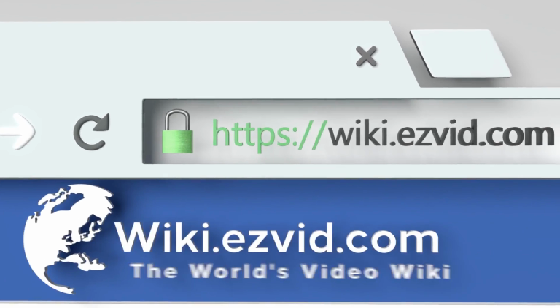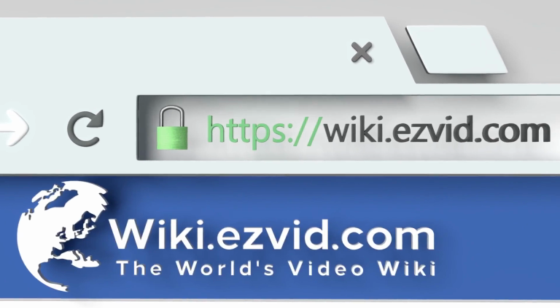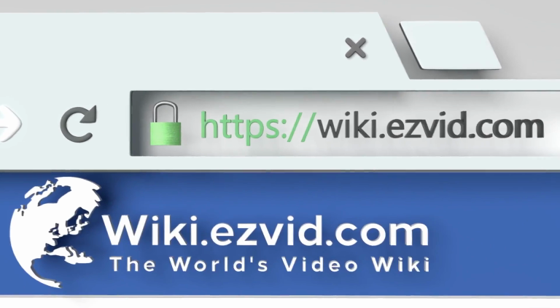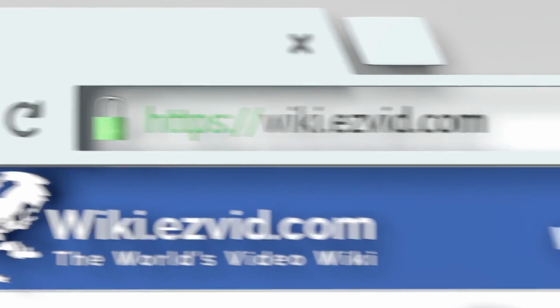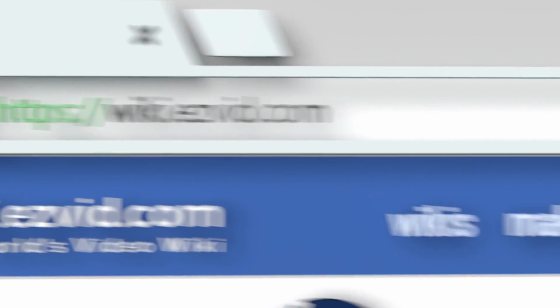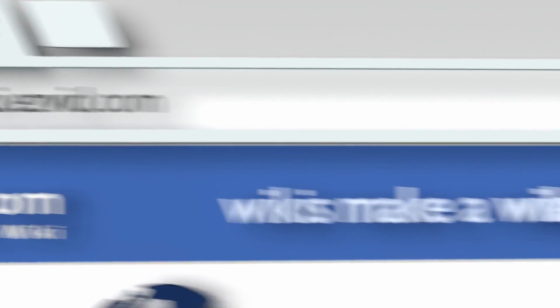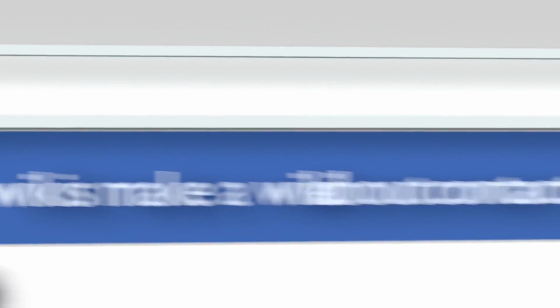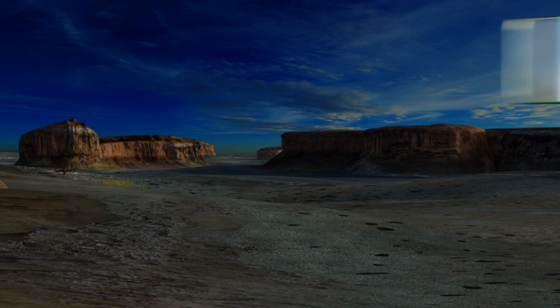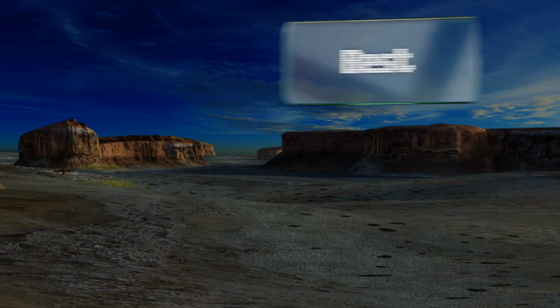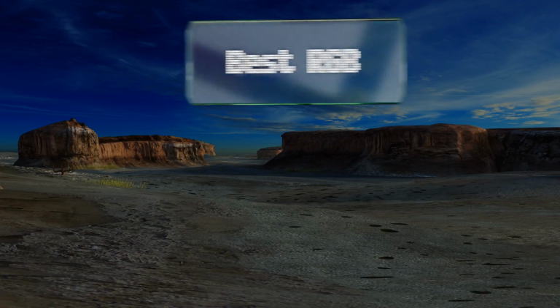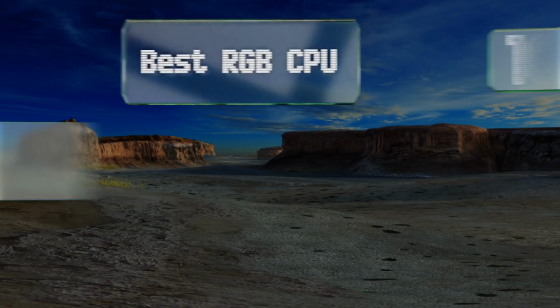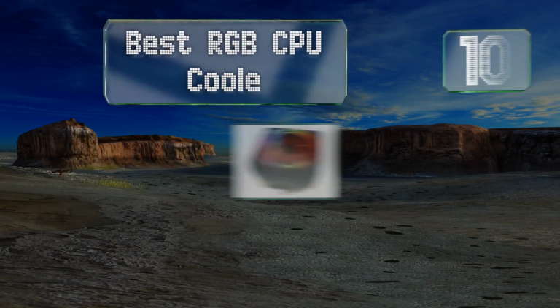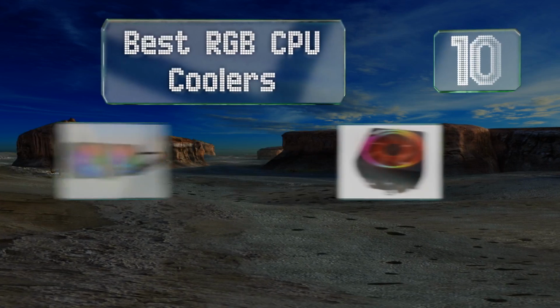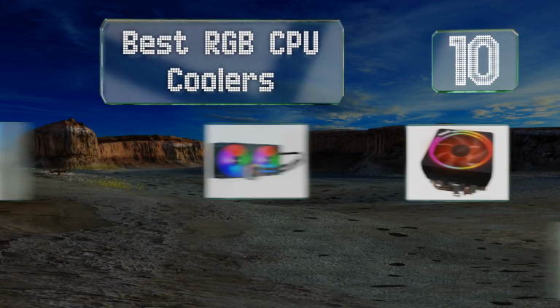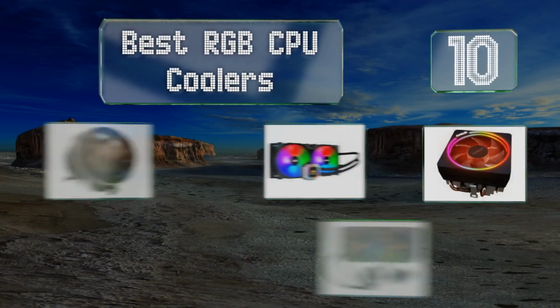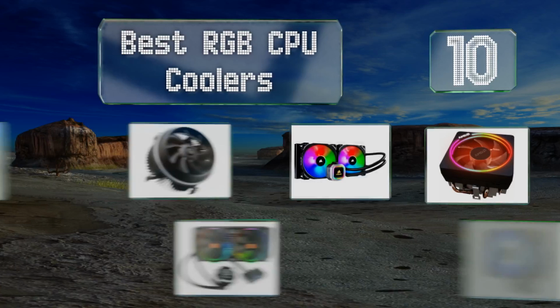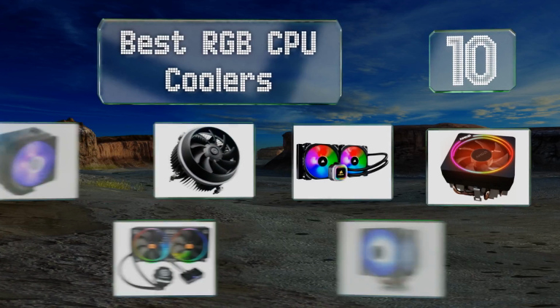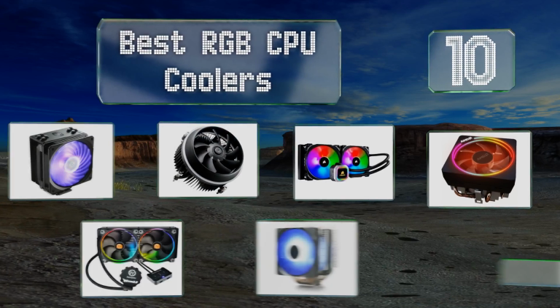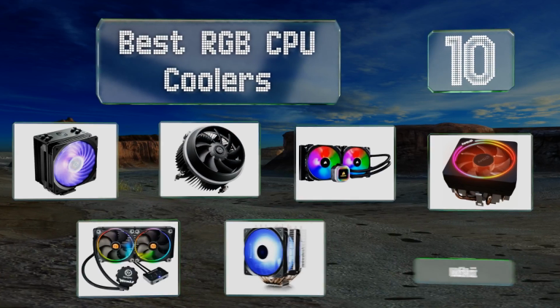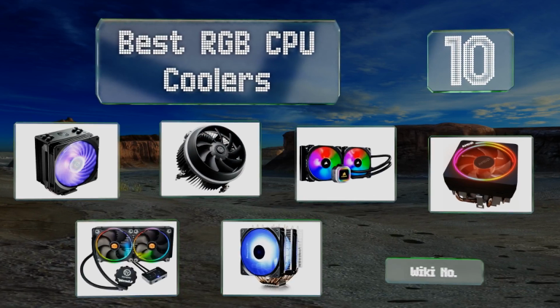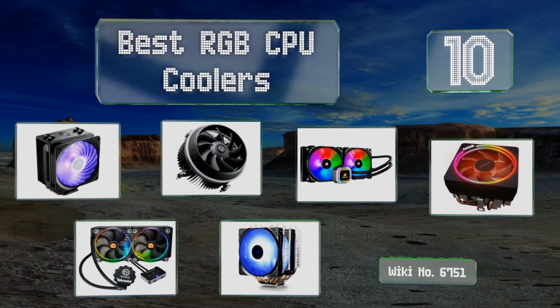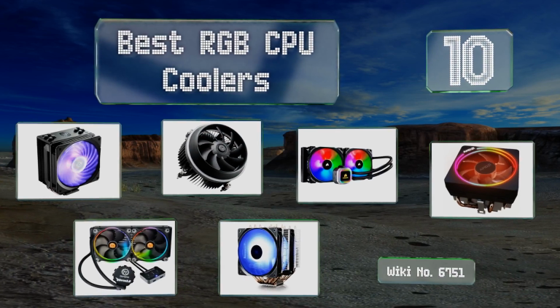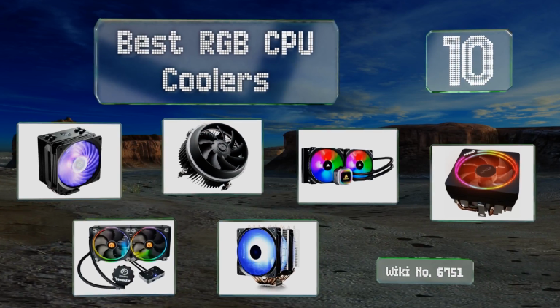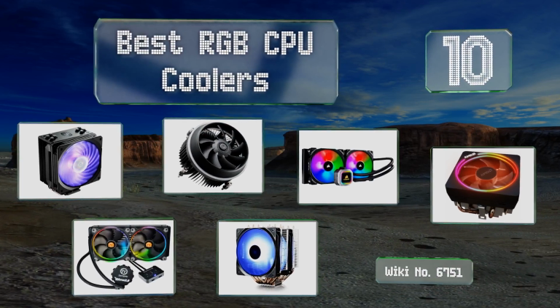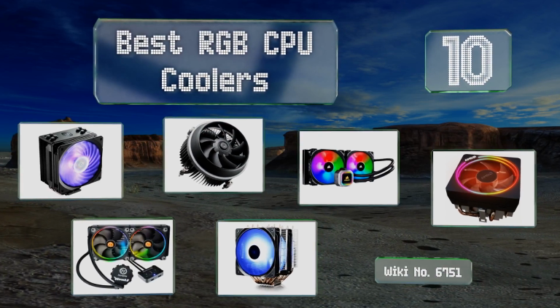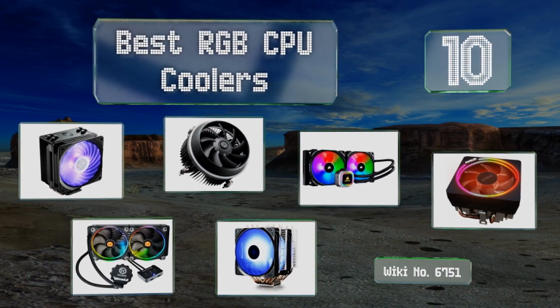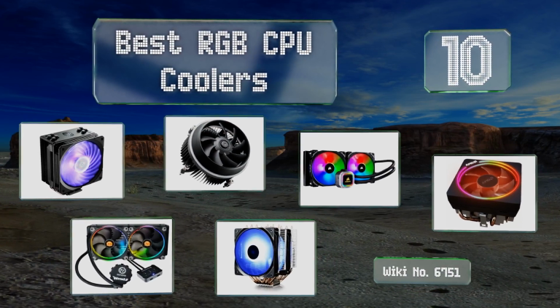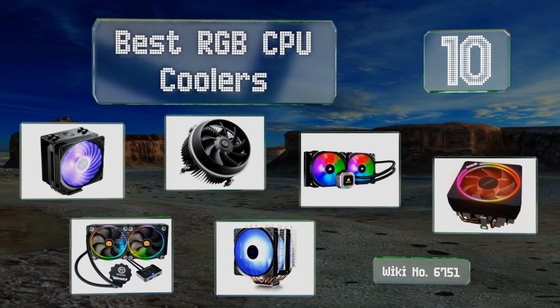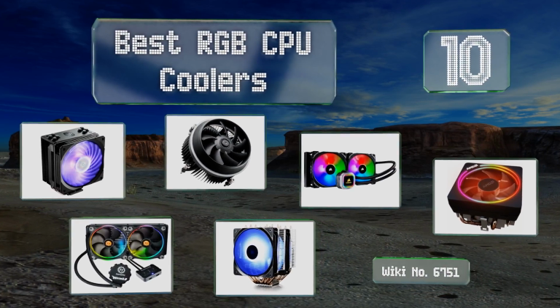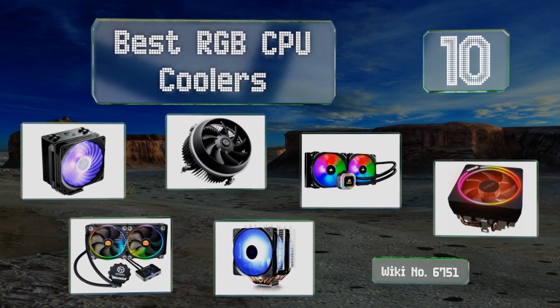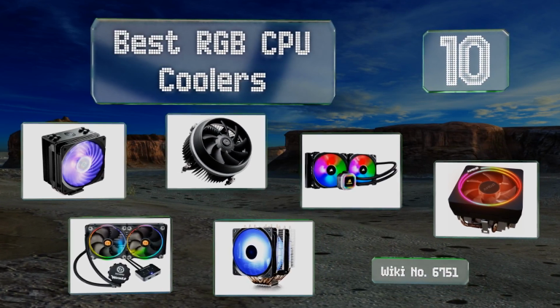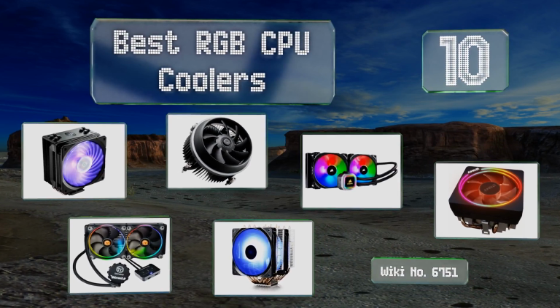EasyVid presents the 10 best RGB CPU coolers. Let's get started with the list.